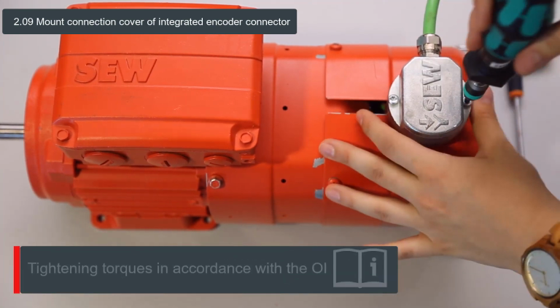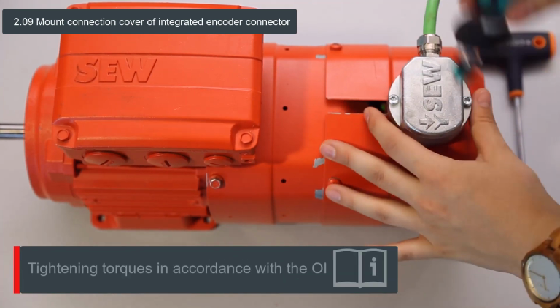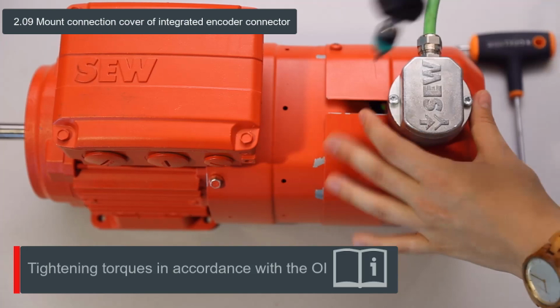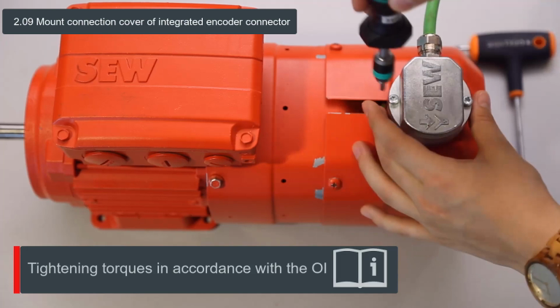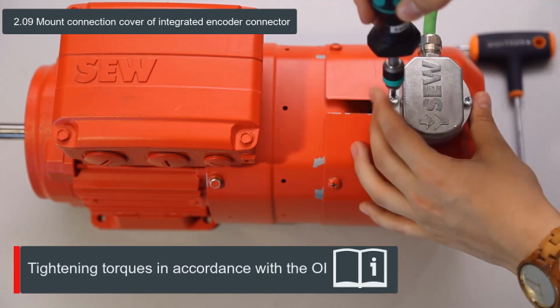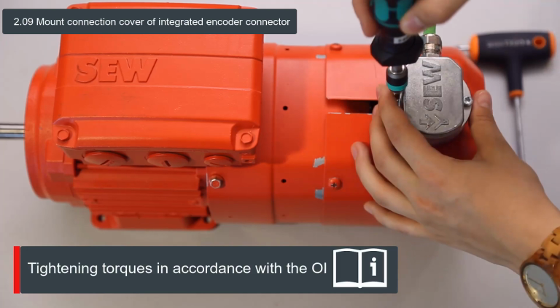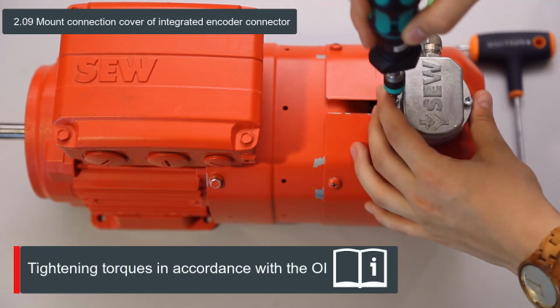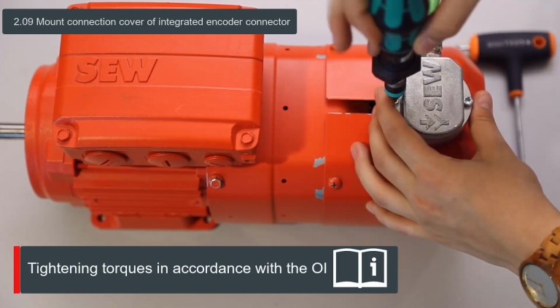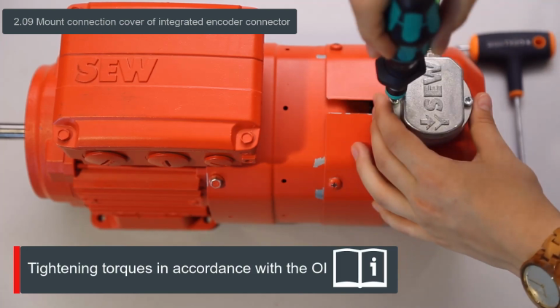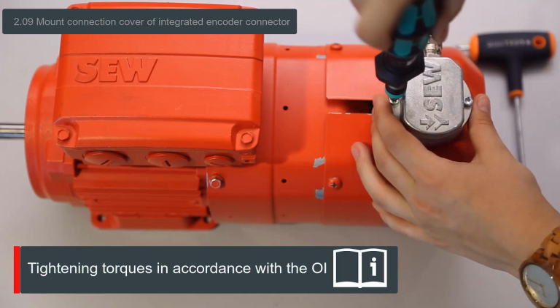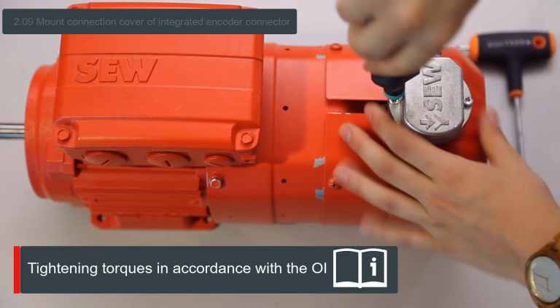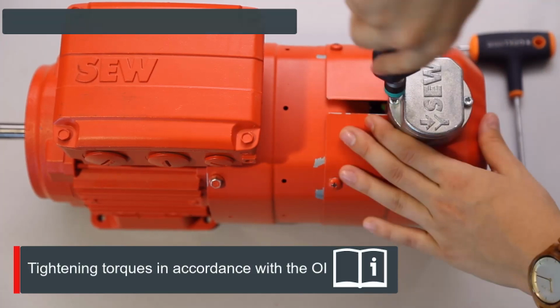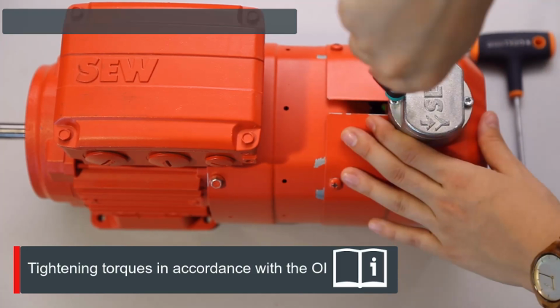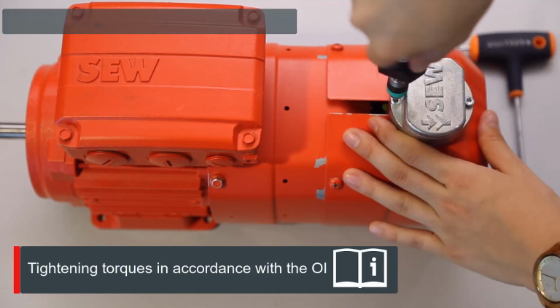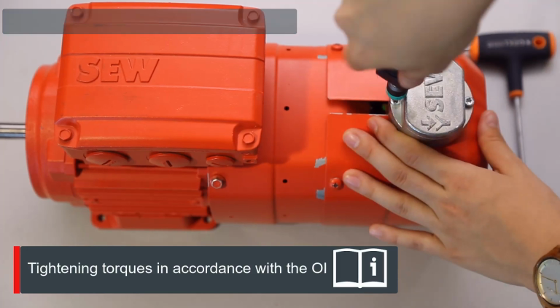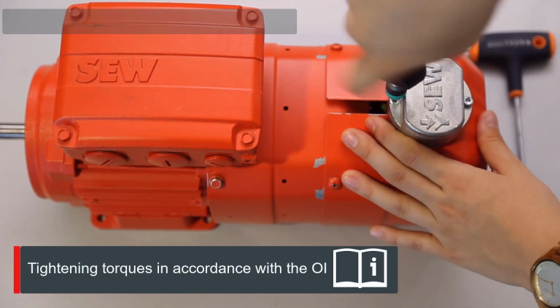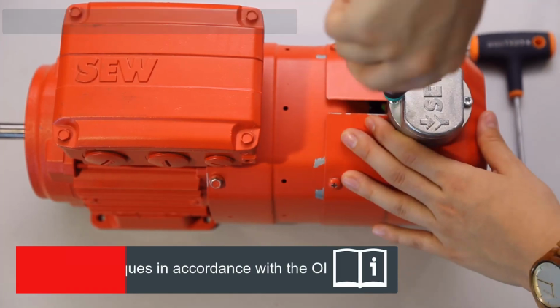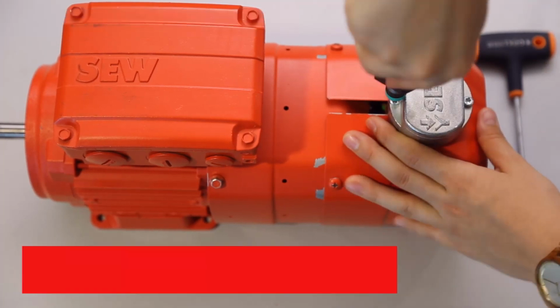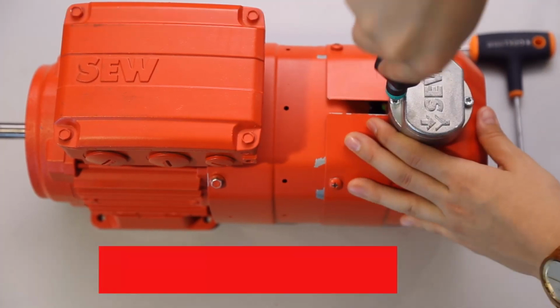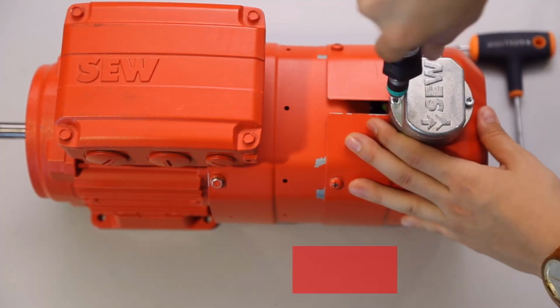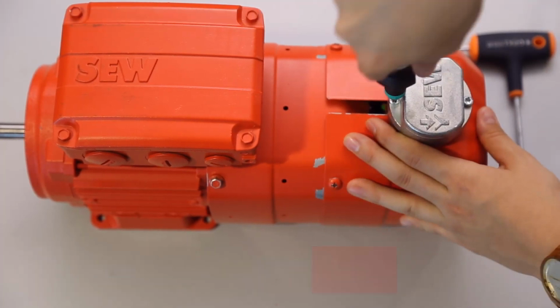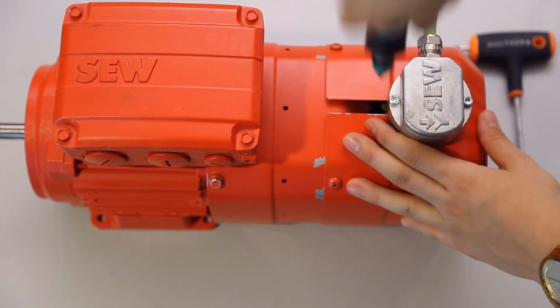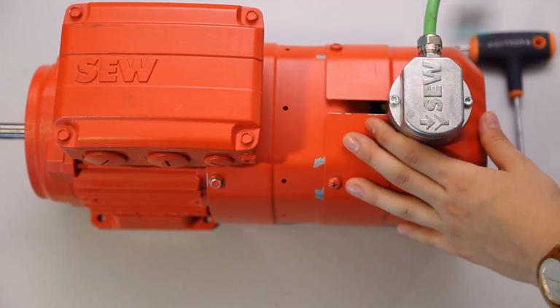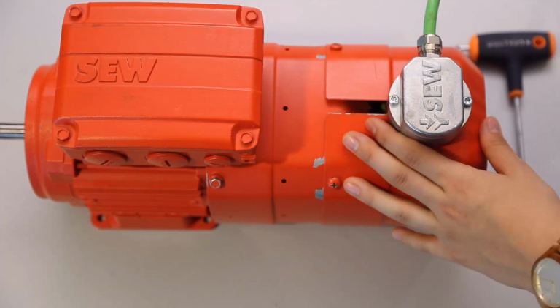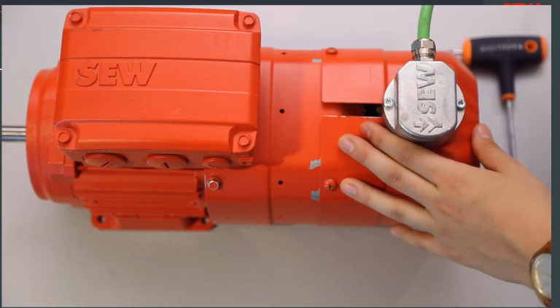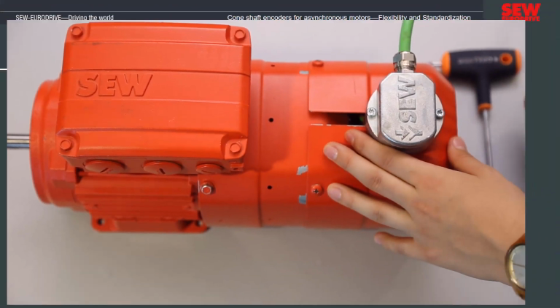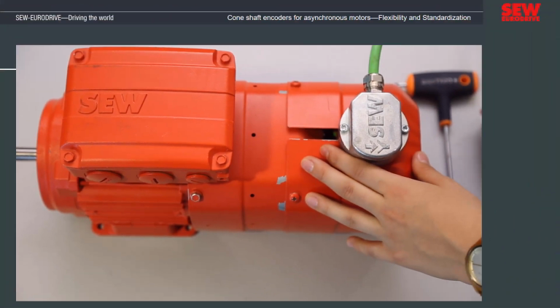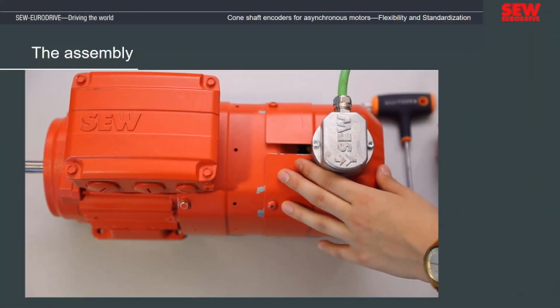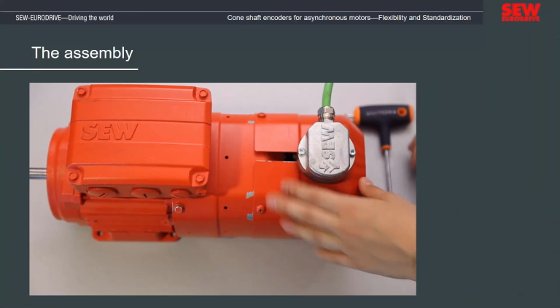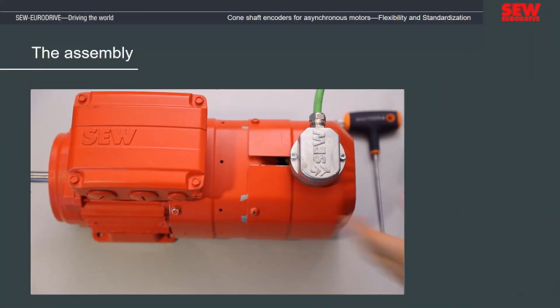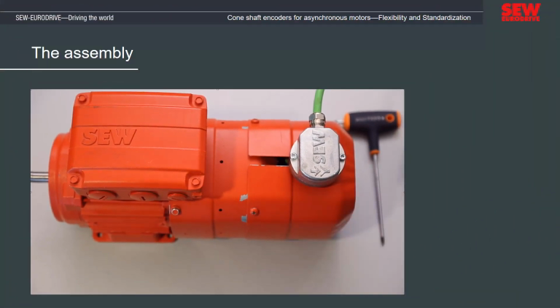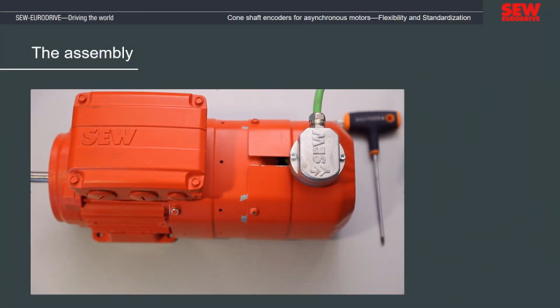Thus, the cone shaft encoder is mounted and your motor is ready for use.